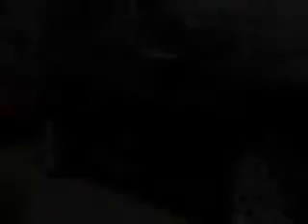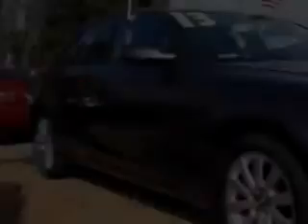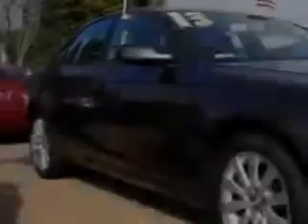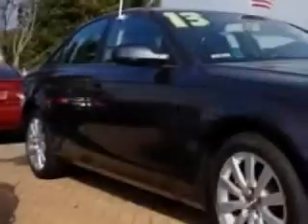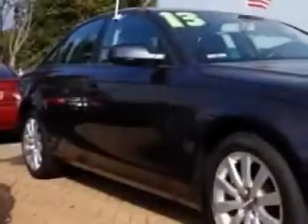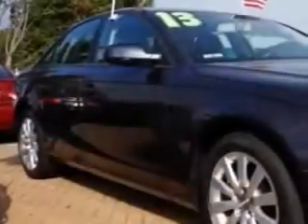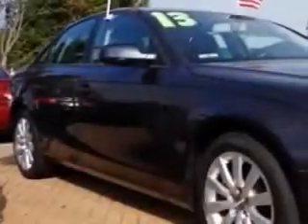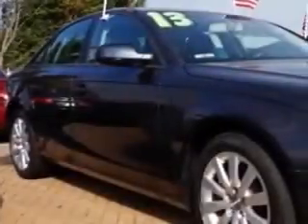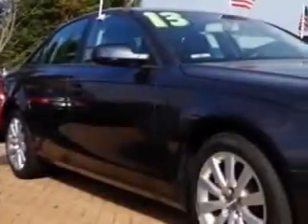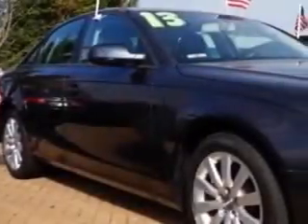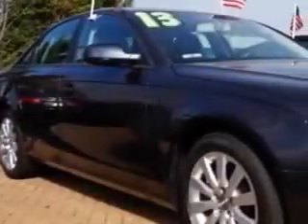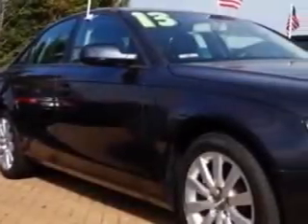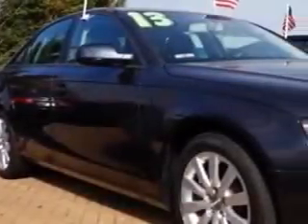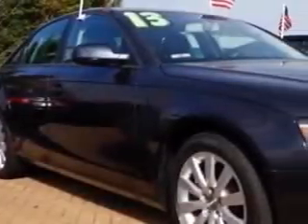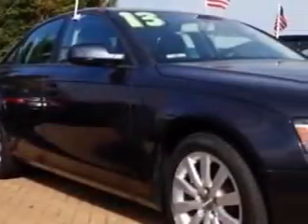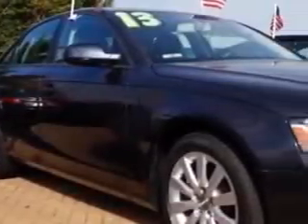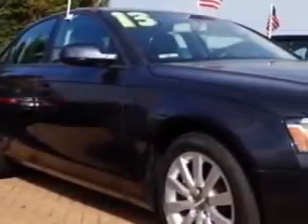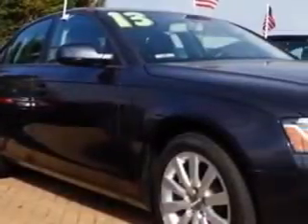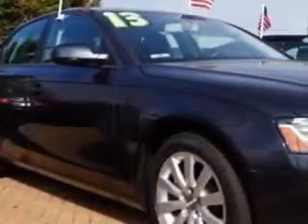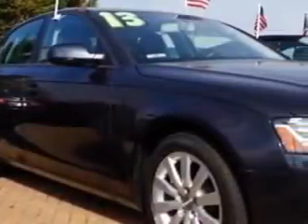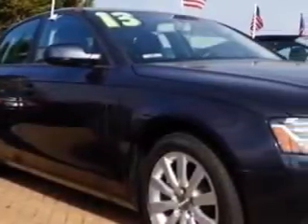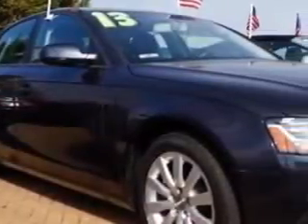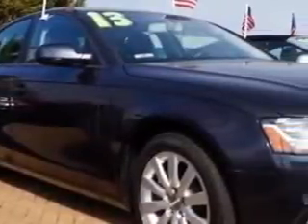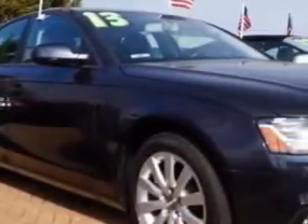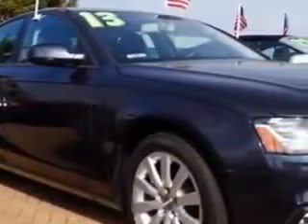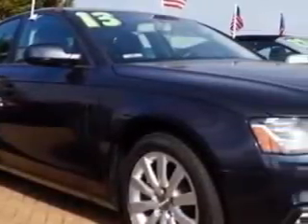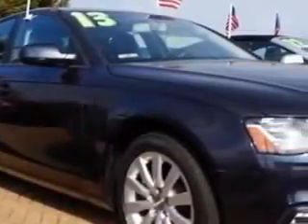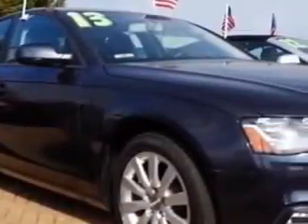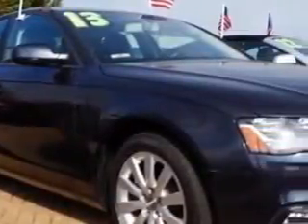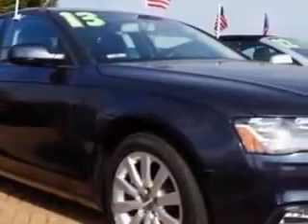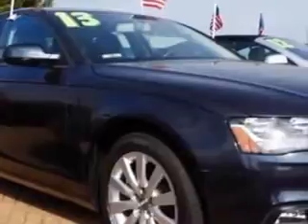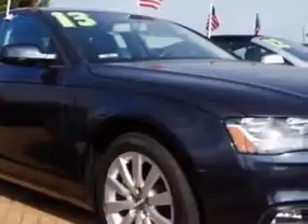Ready for the very best? Let Edison Nissan show you what luxury really means.